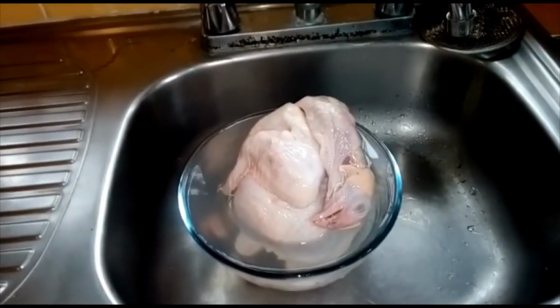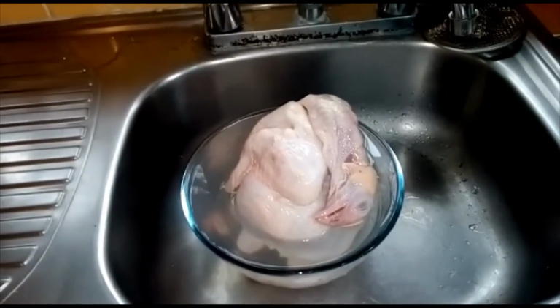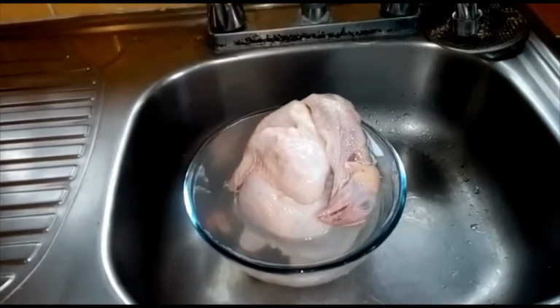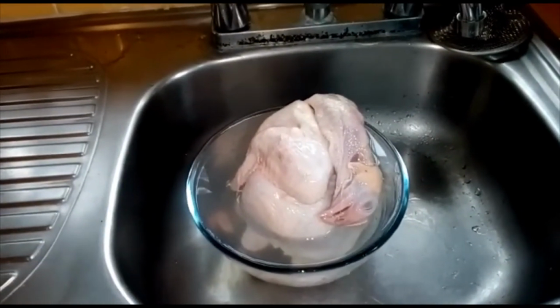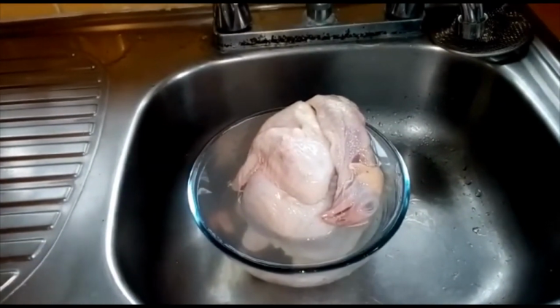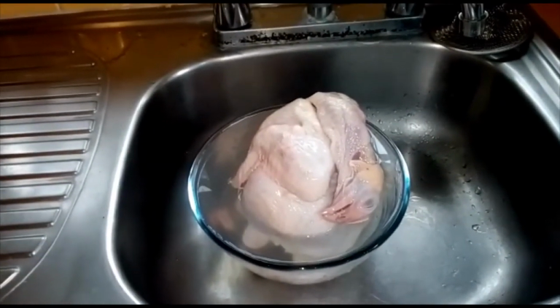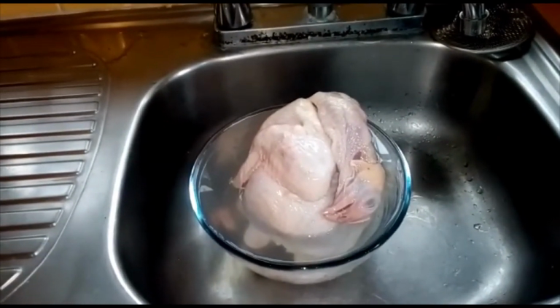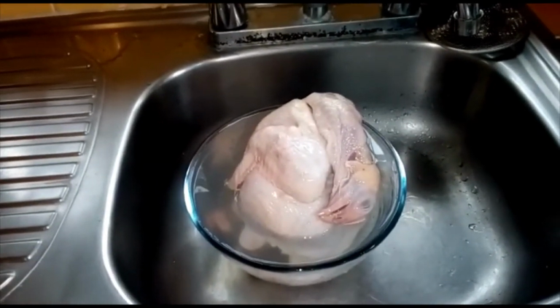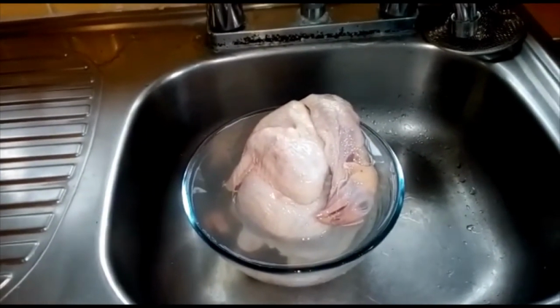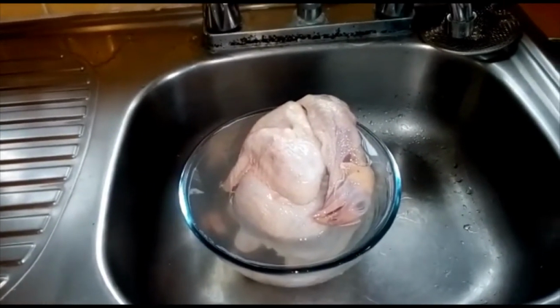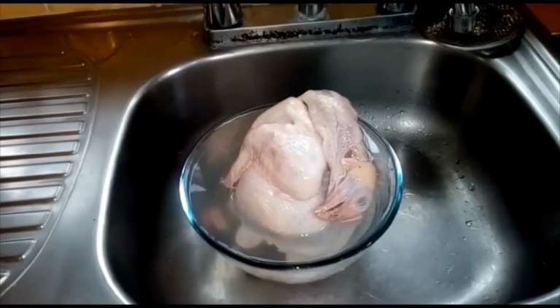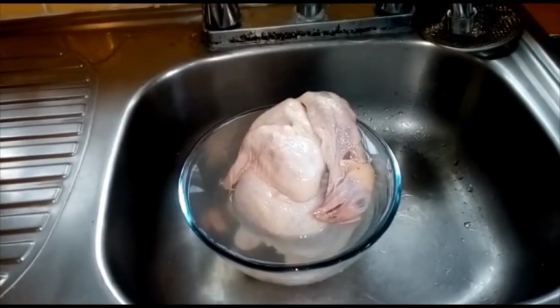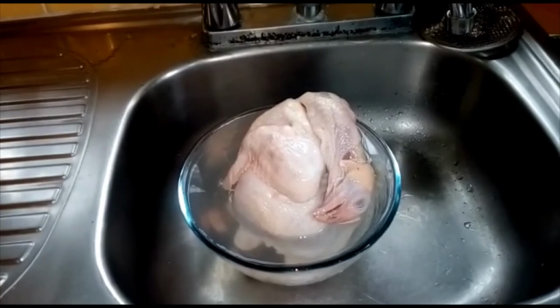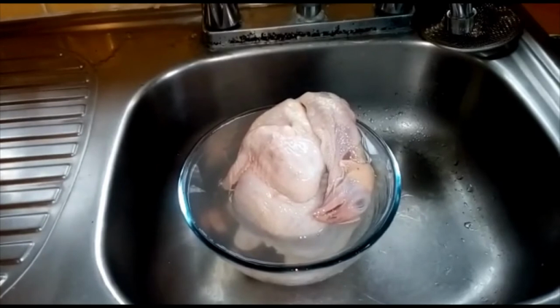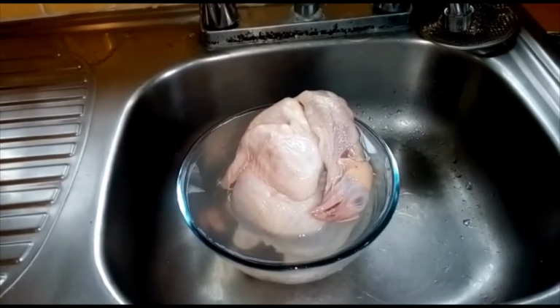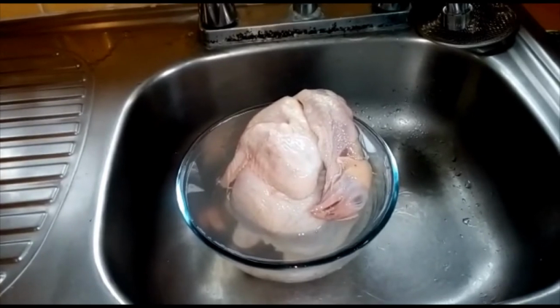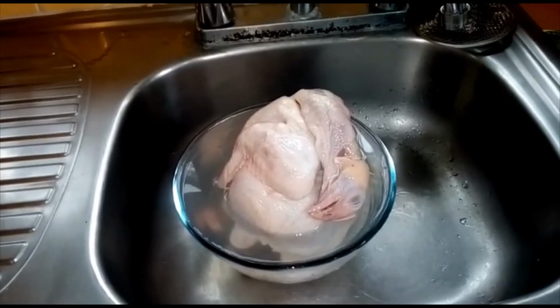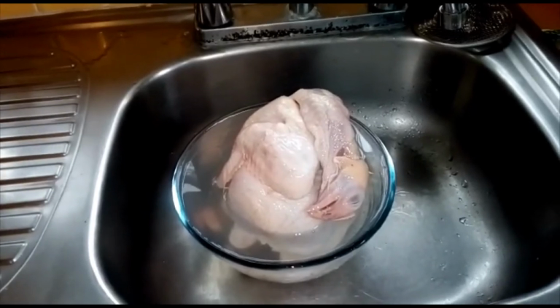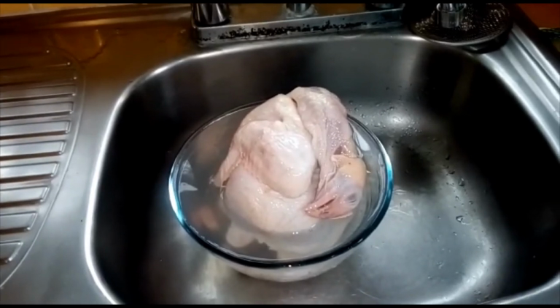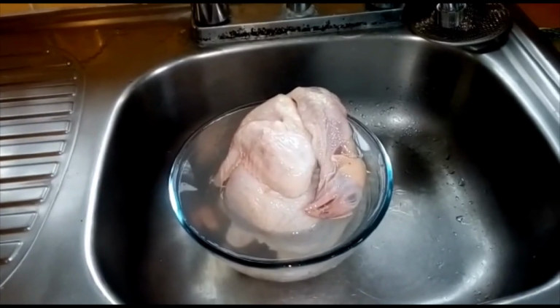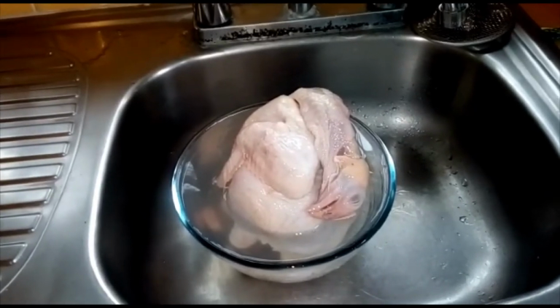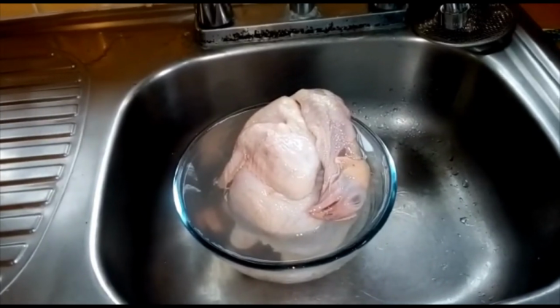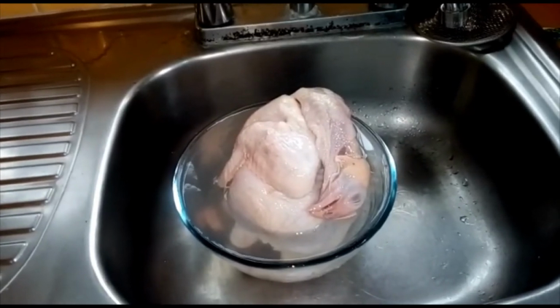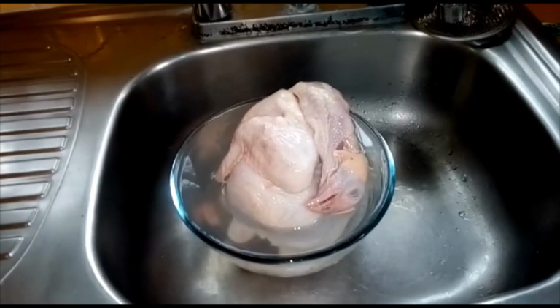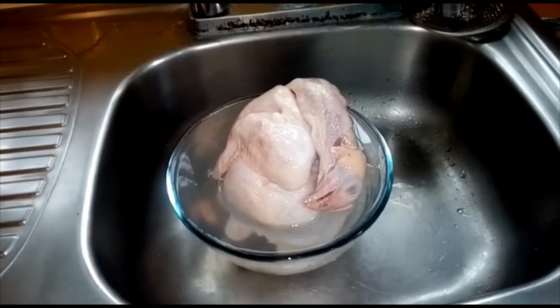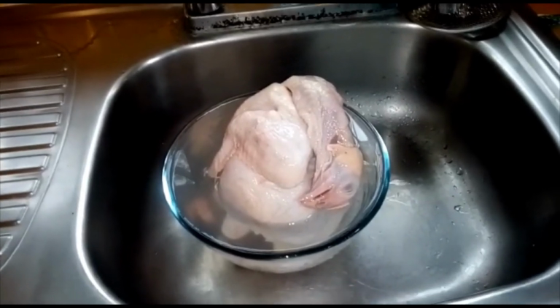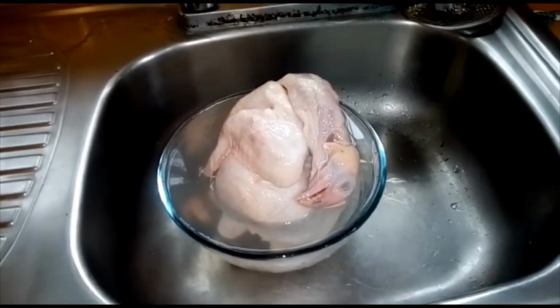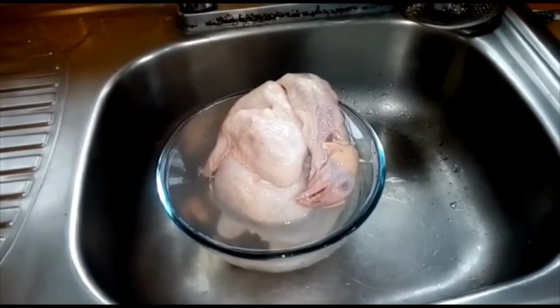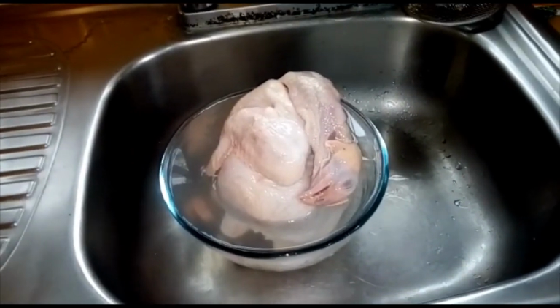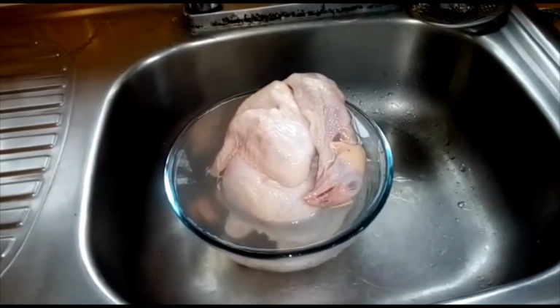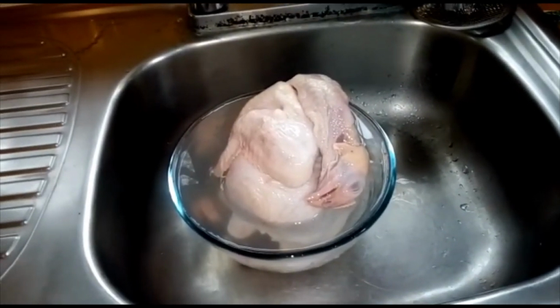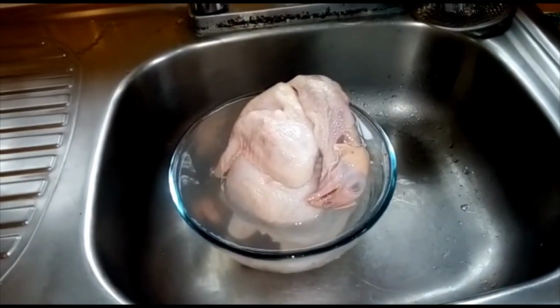I just hope the guts are all out of it. The next step — I don't know — should I eat the head, or do I barbecue that too, or do I just cut it off?